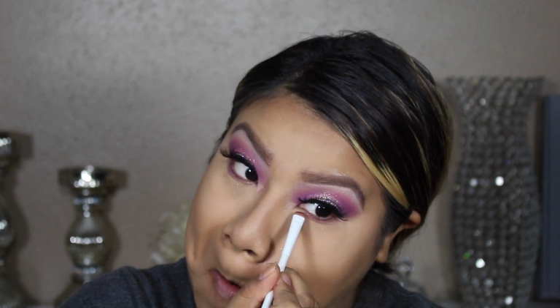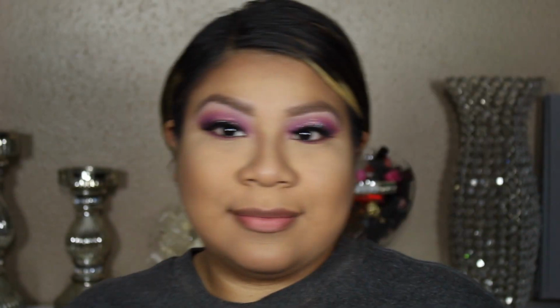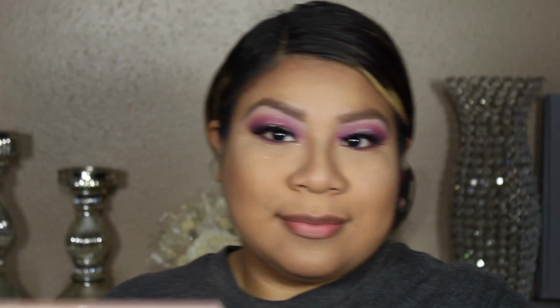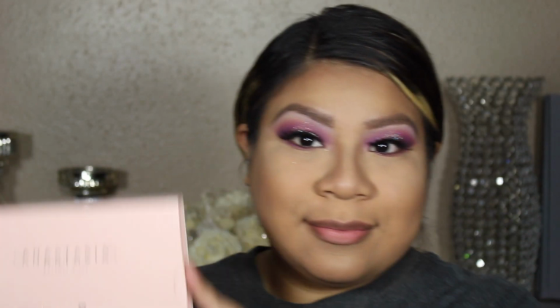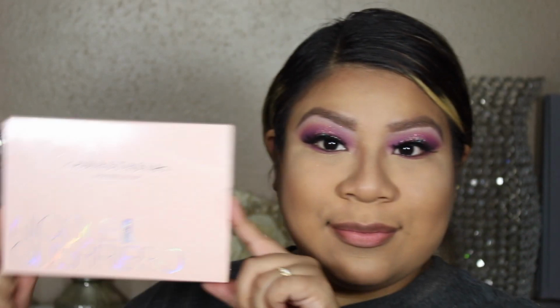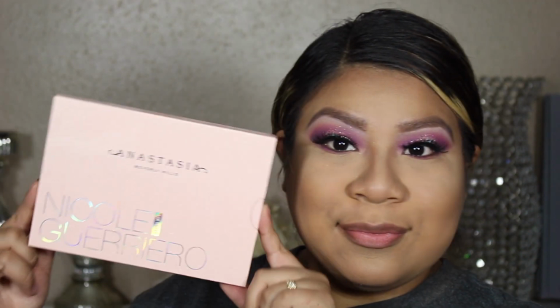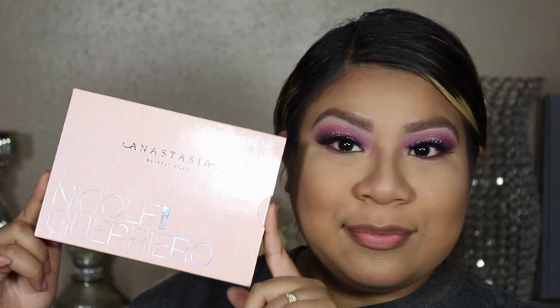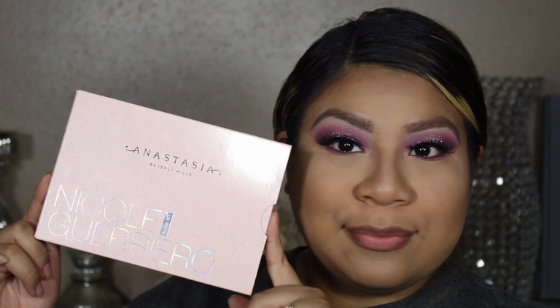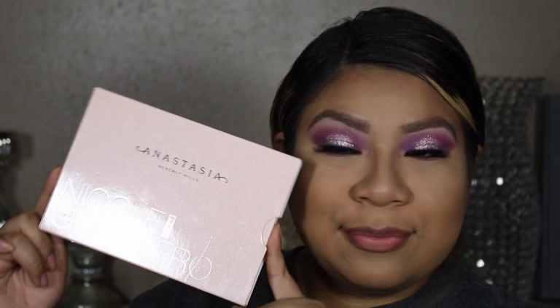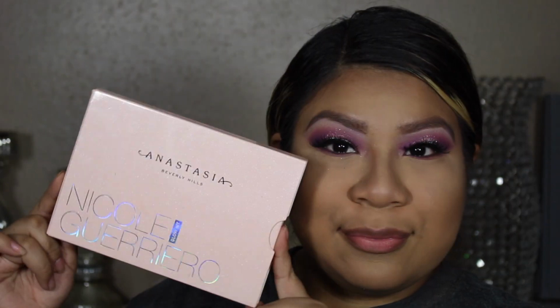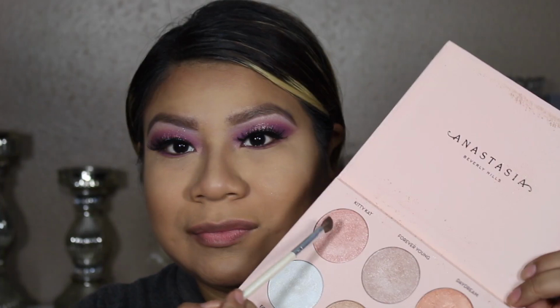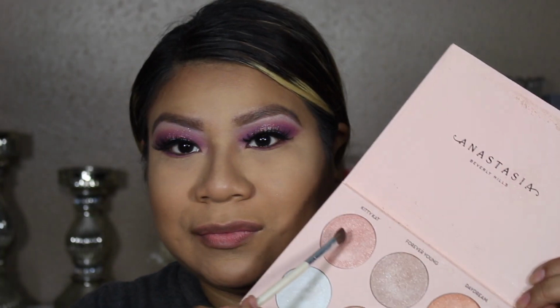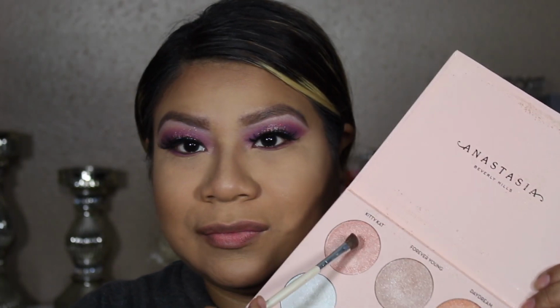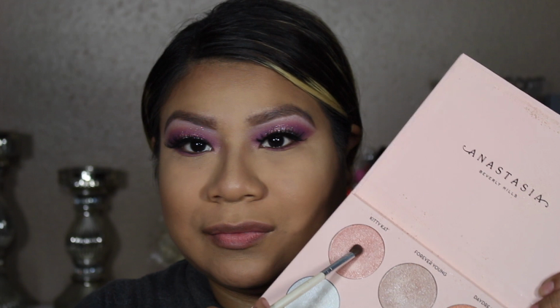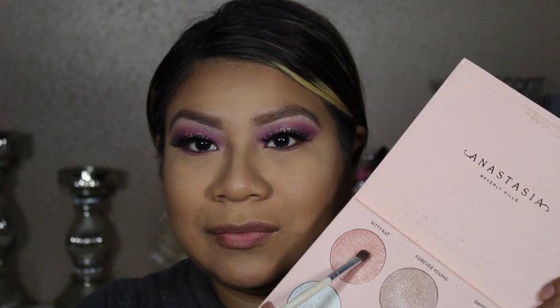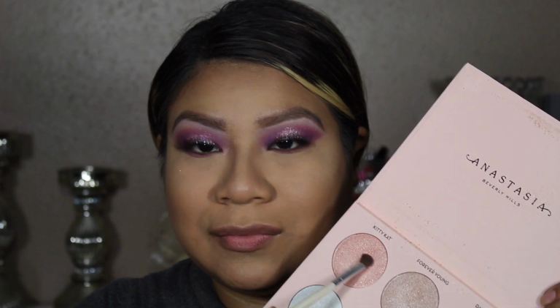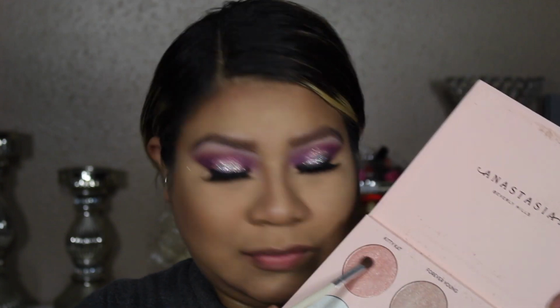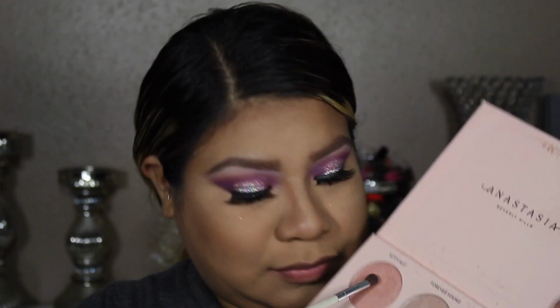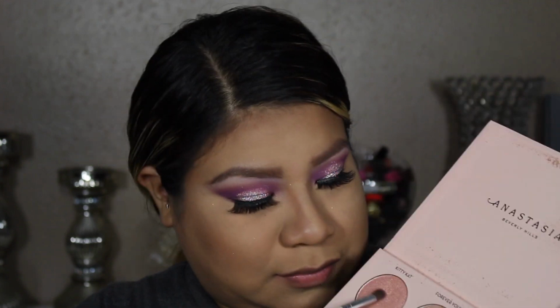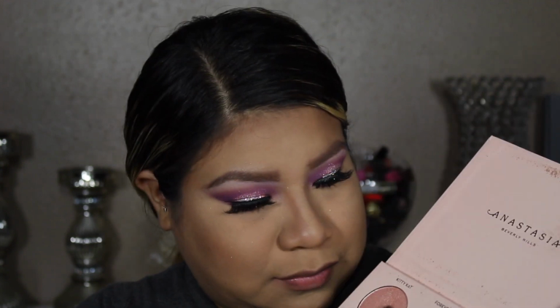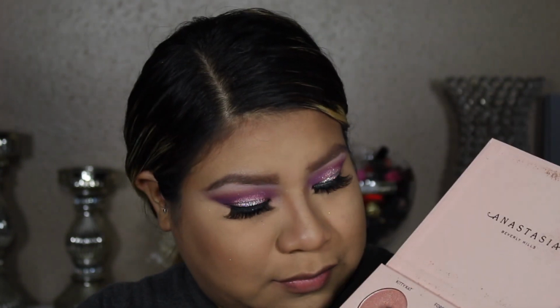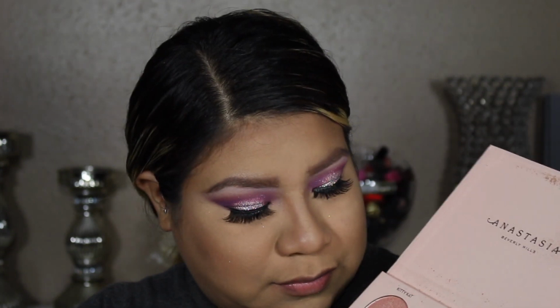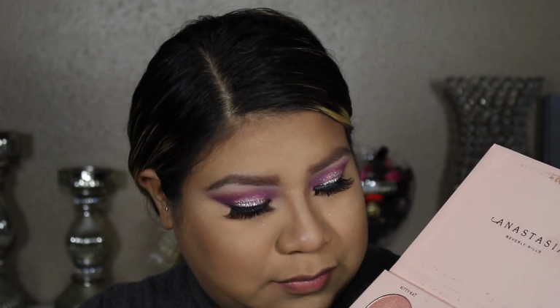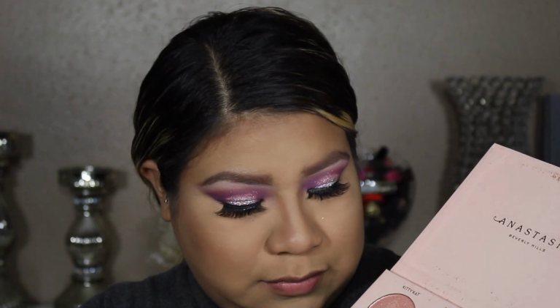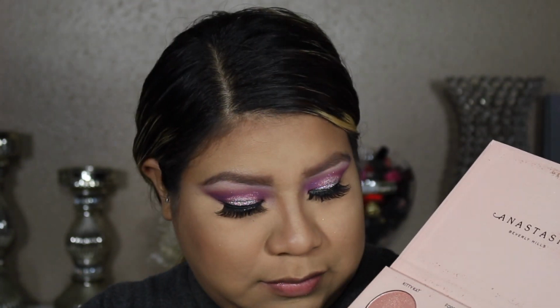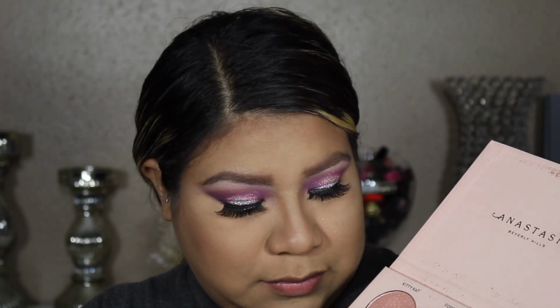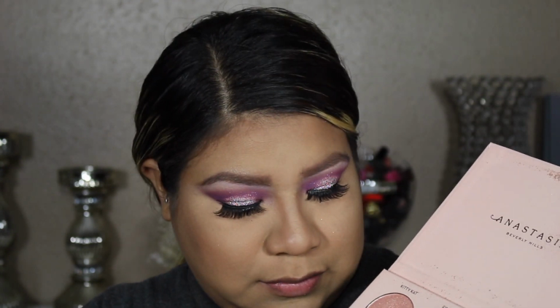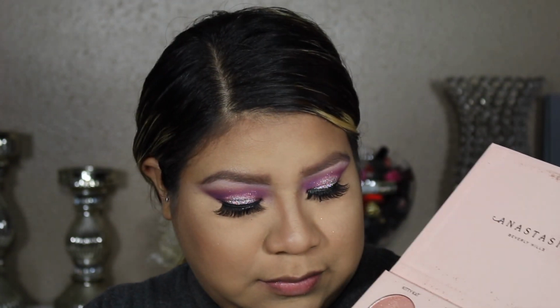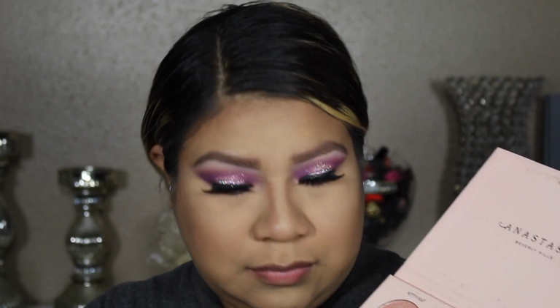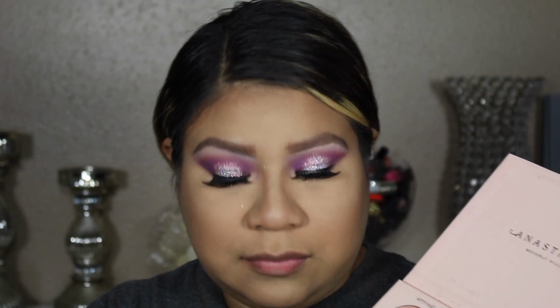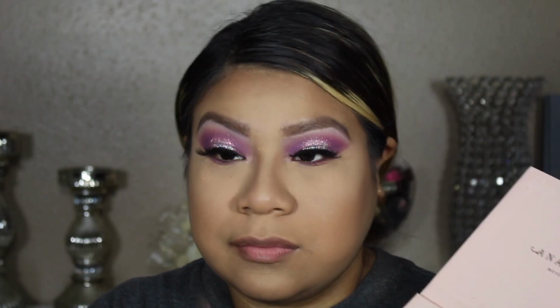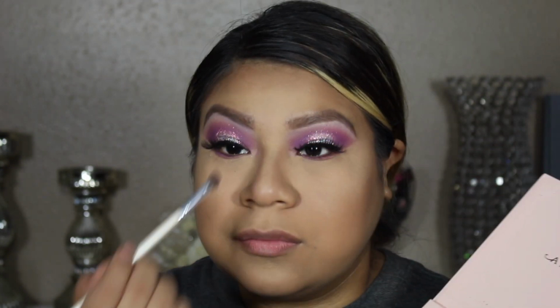Going in with the Anastasia highlighters and placing that in the tear duct of my eye.